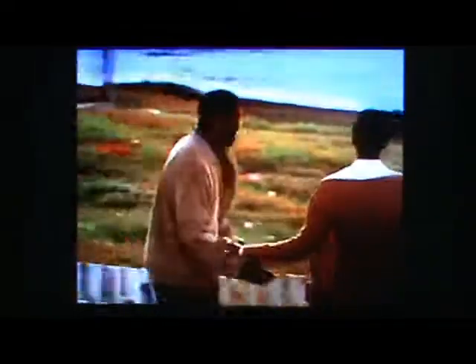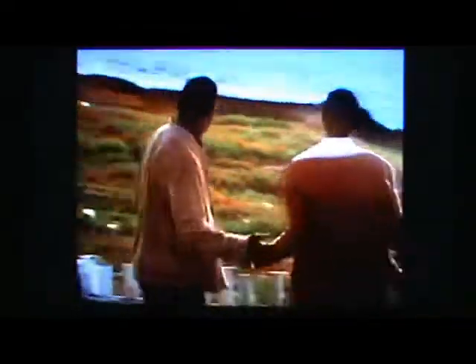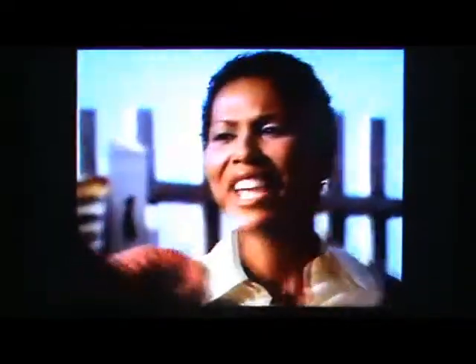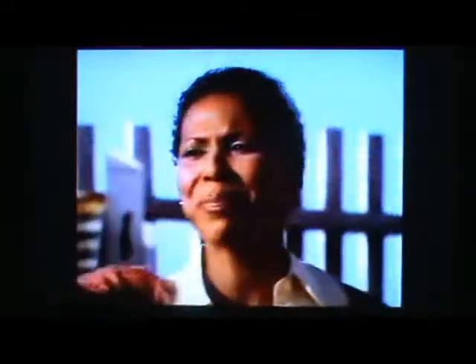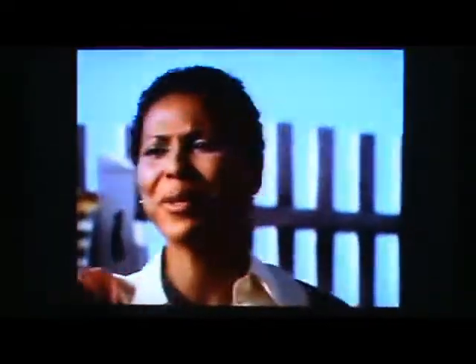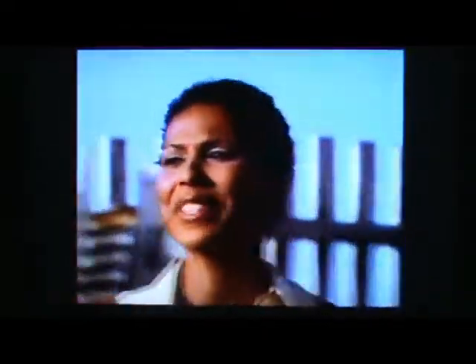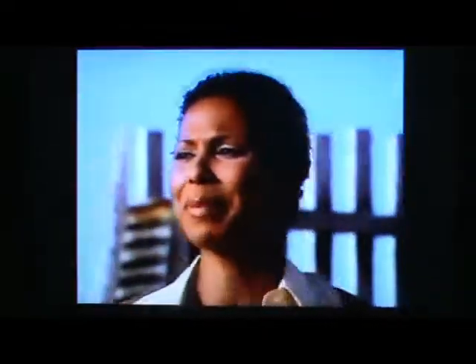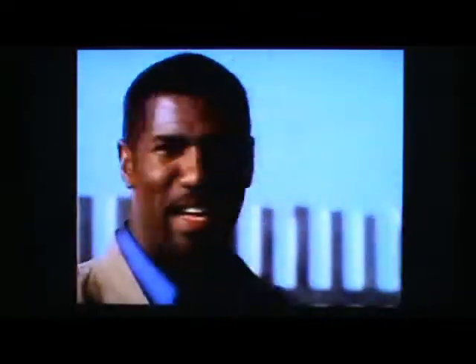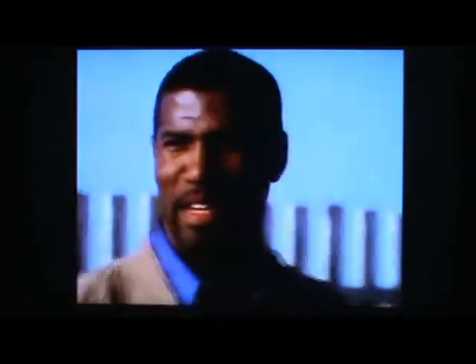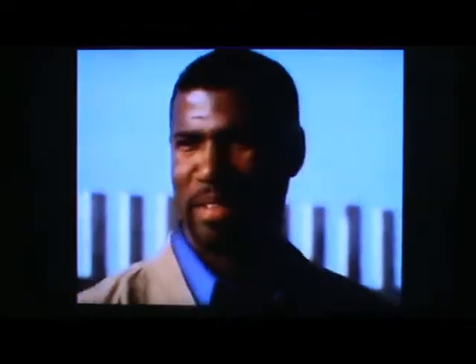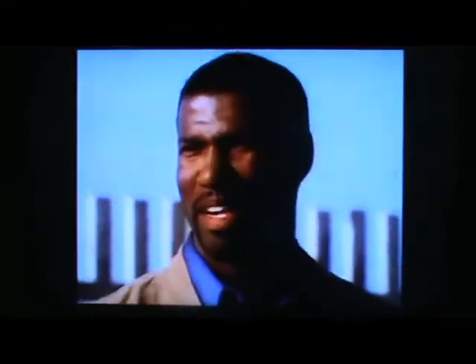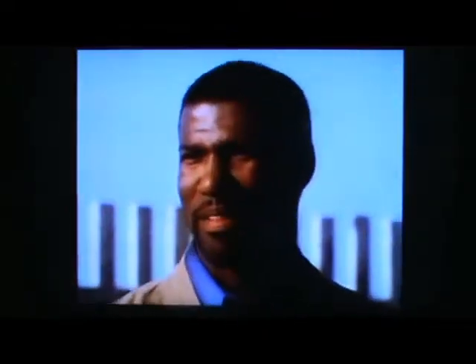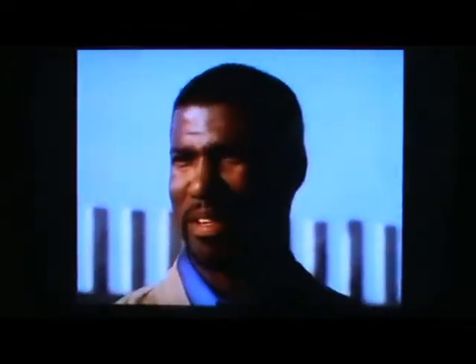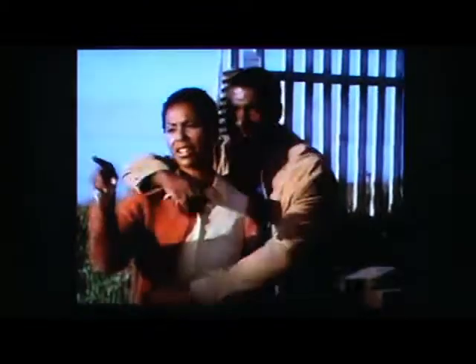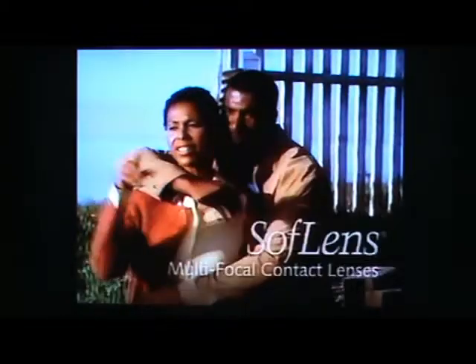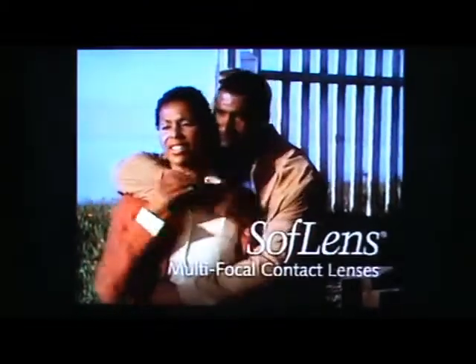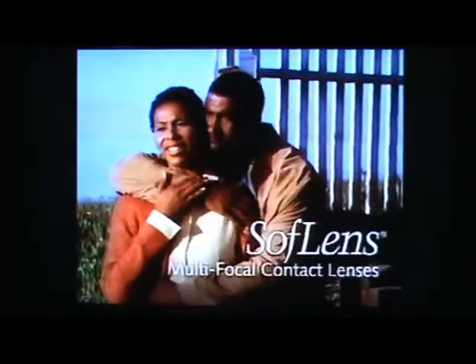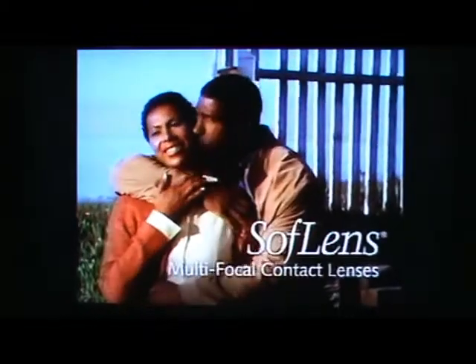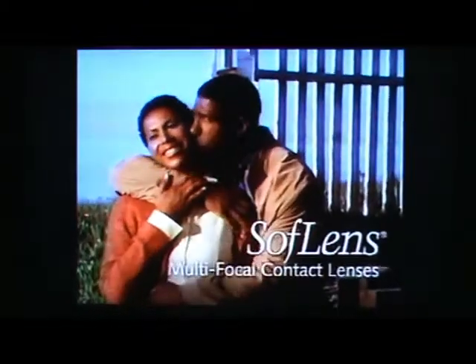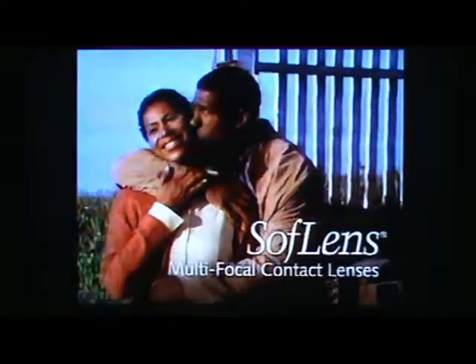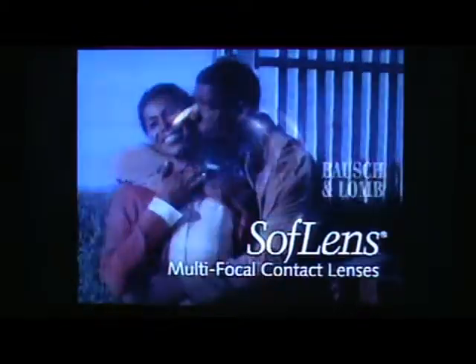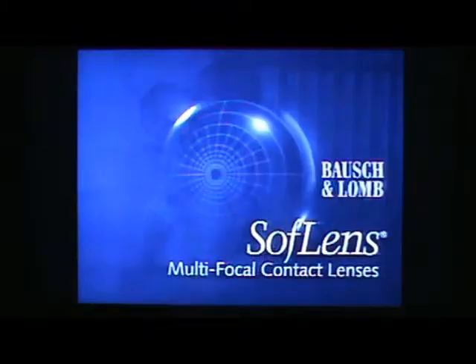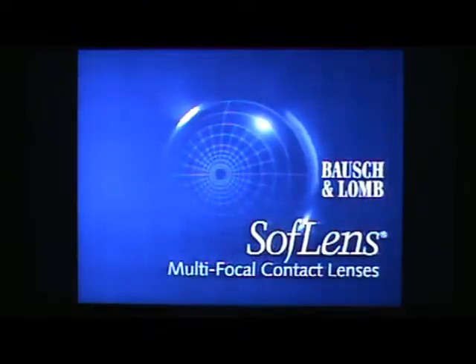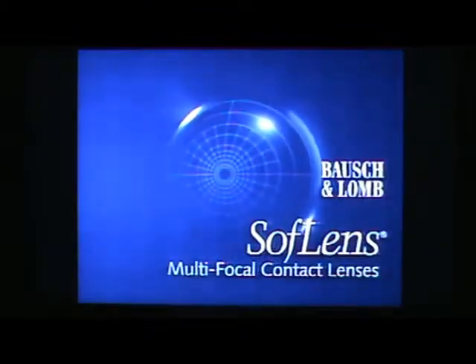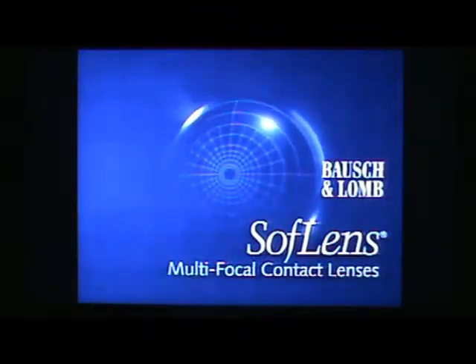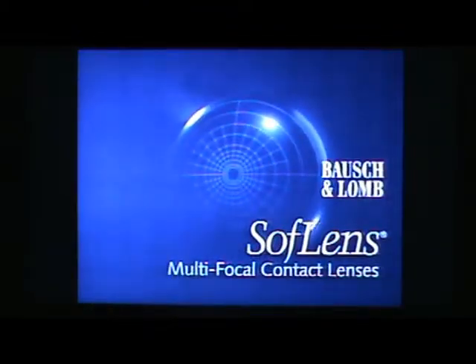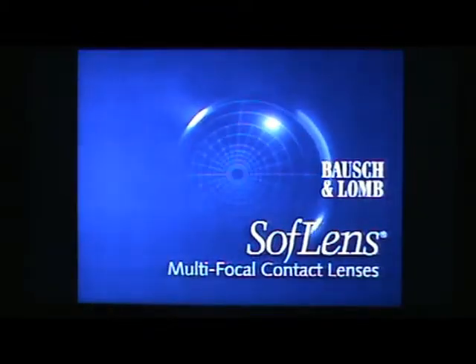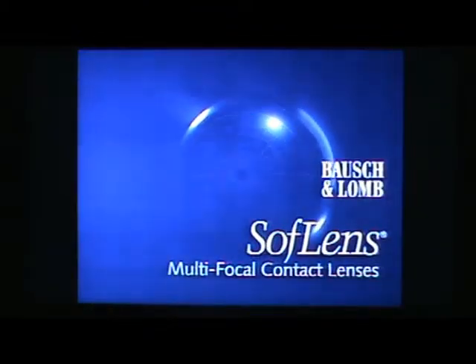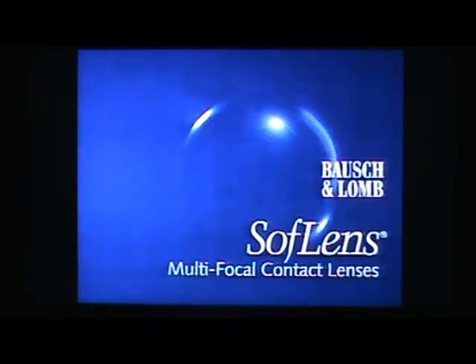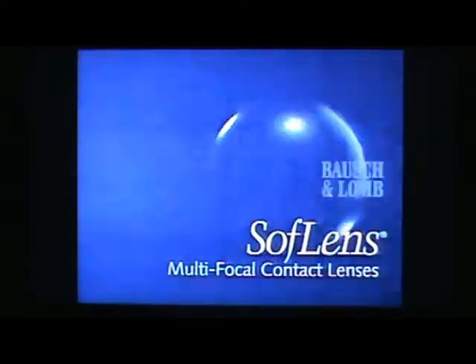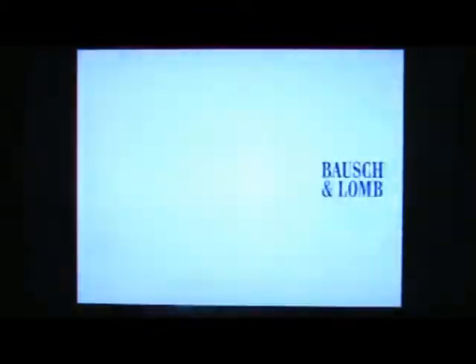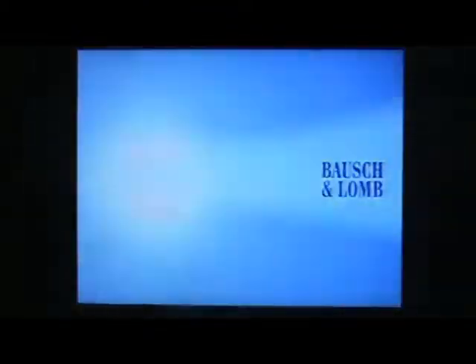See how beautiful this place is? Whatever. Ask your eye doctor for soft lens multifocal contact lenses from Bausch & Lomb.